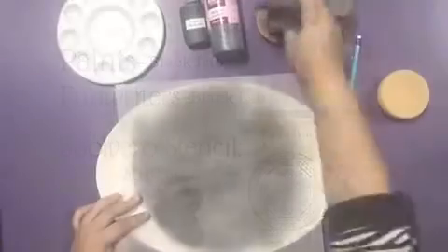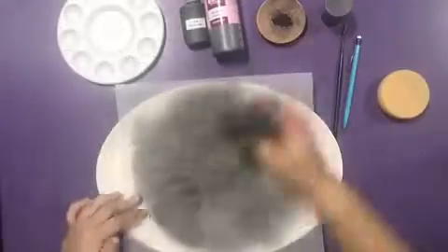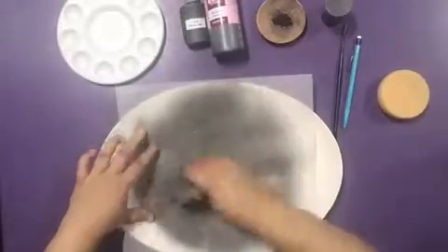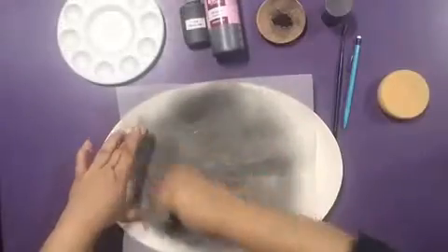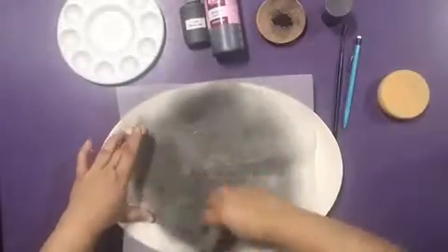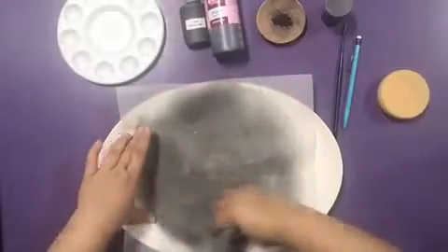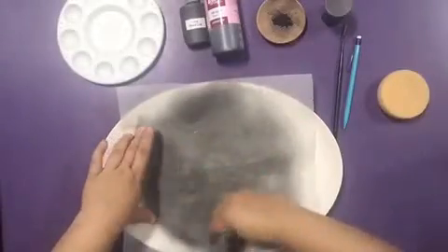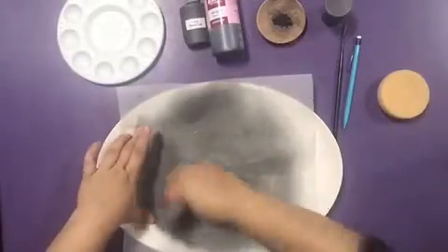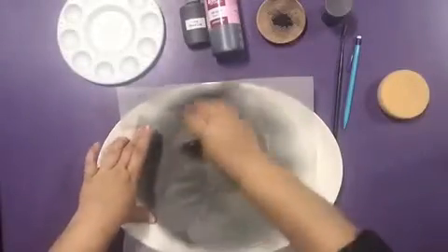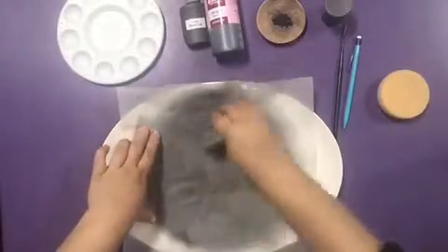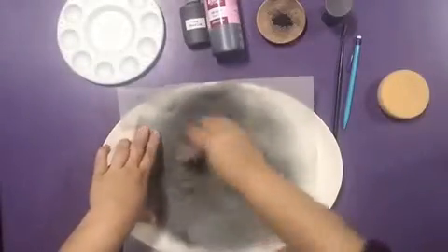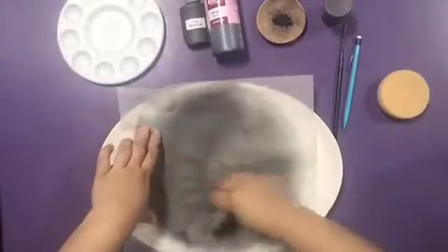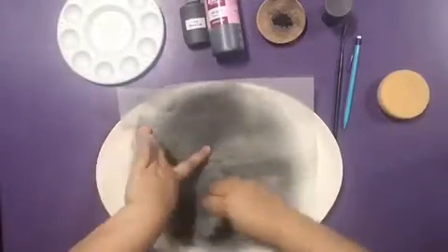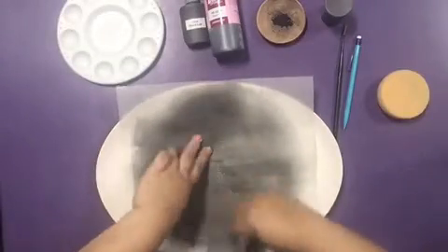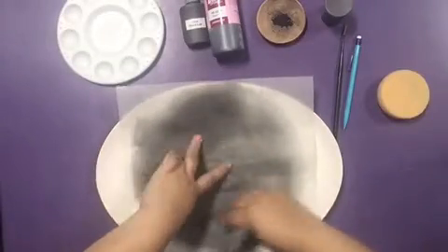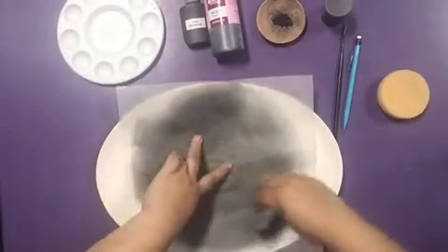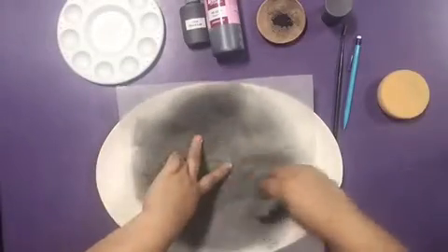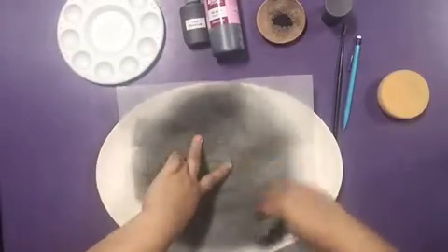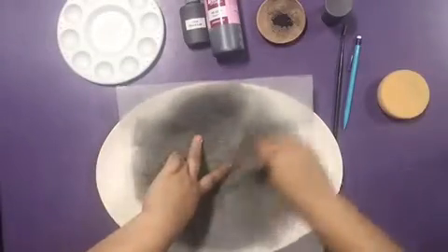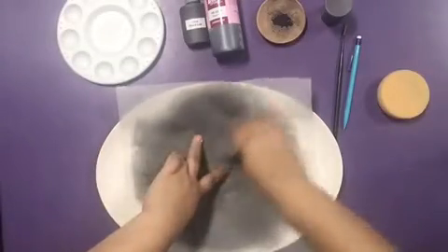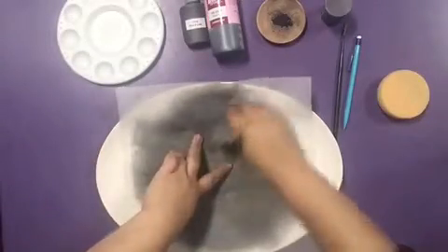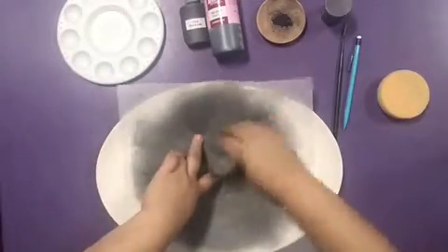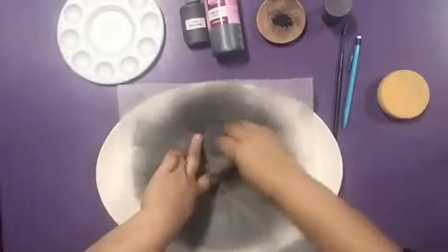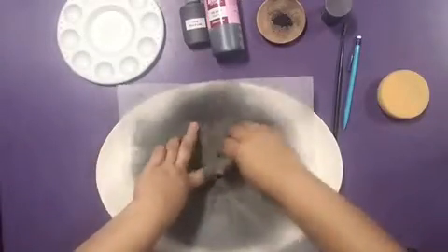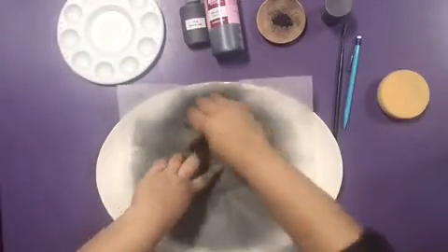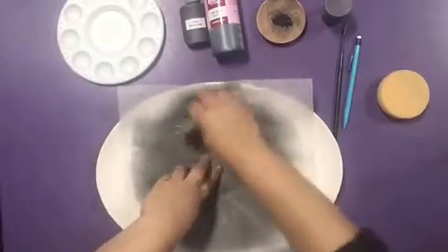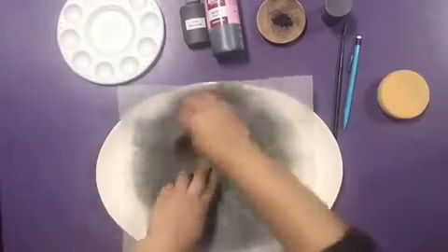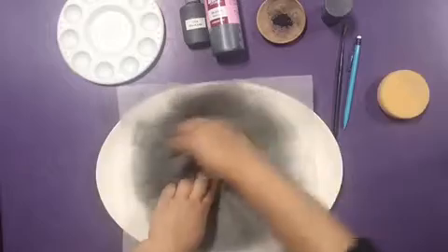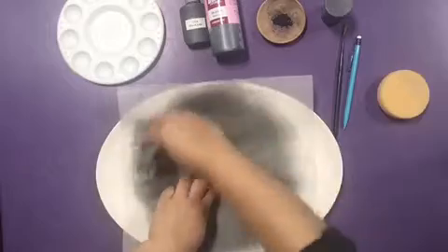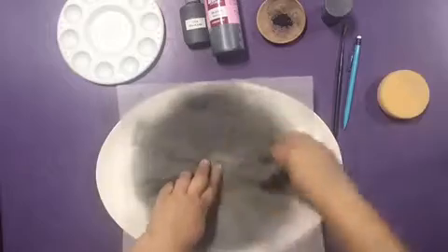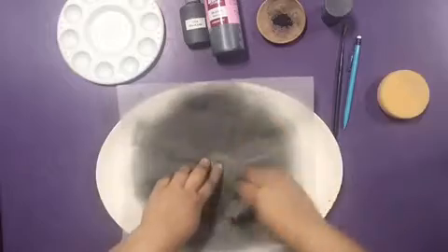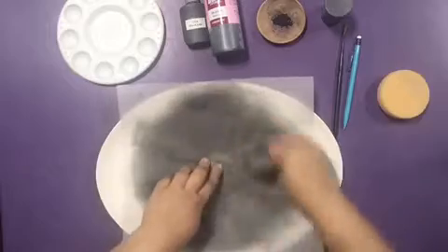Begin by placing this Spolvero stencil right in the middle of the platter and using the pouncer and graphite powder to set the design.